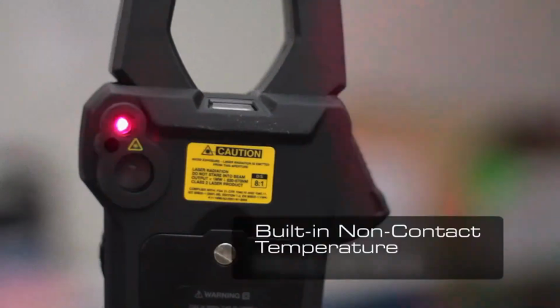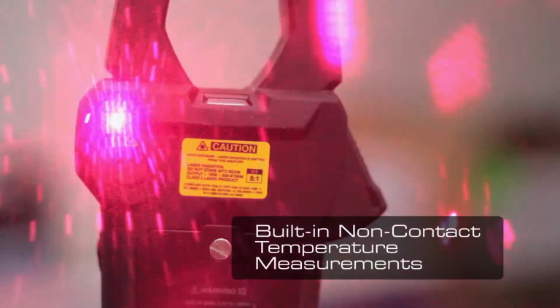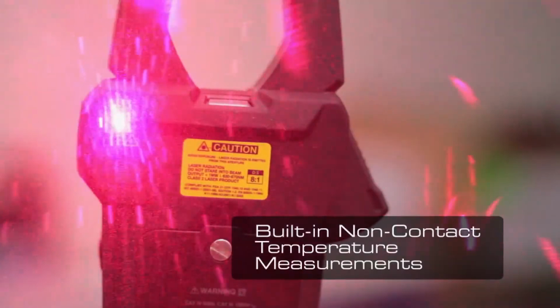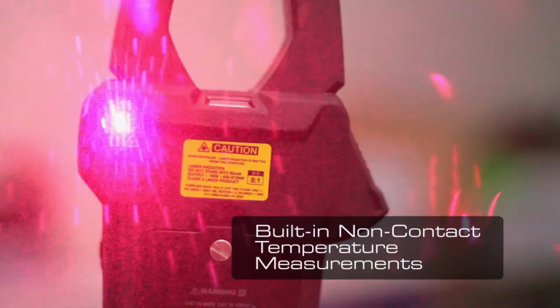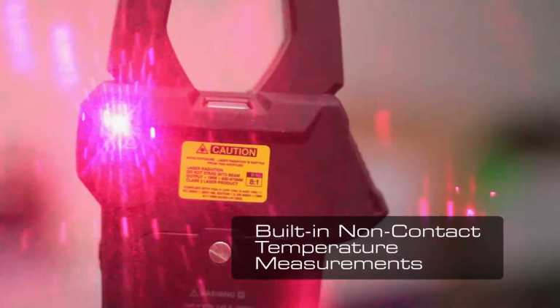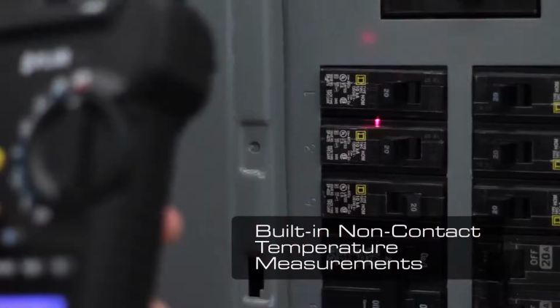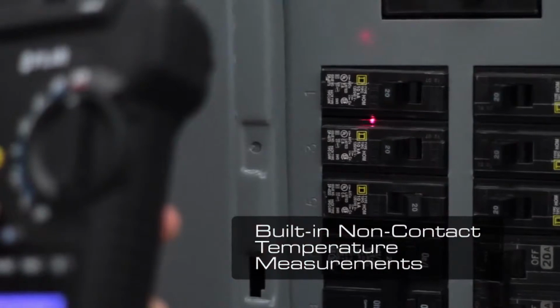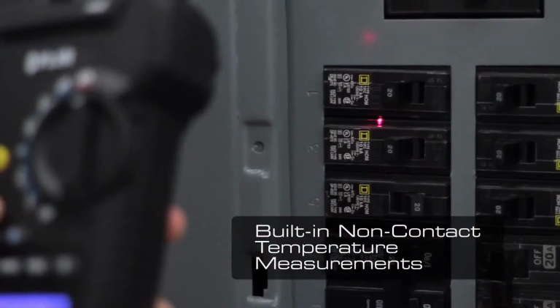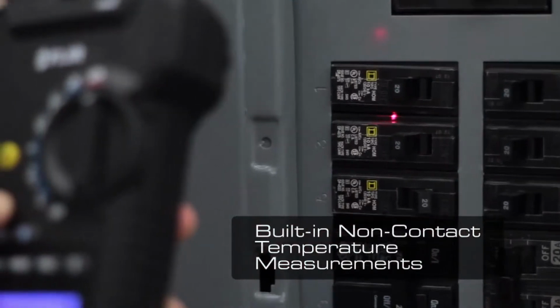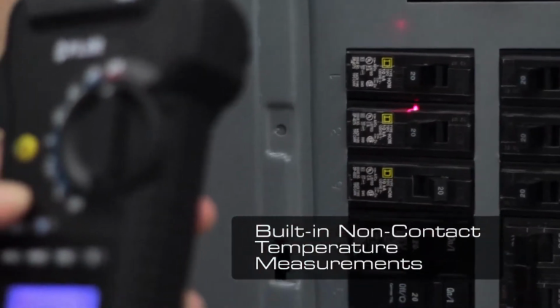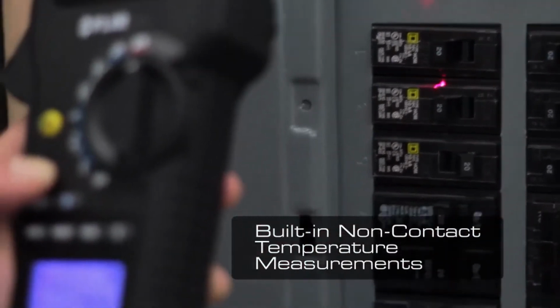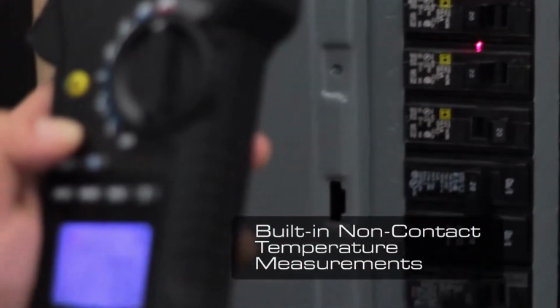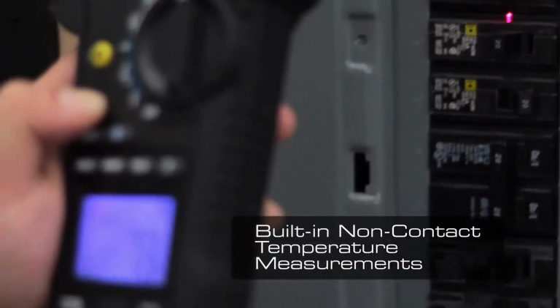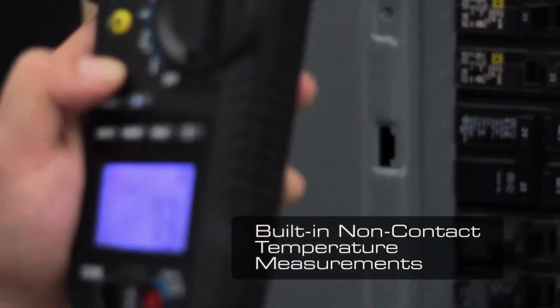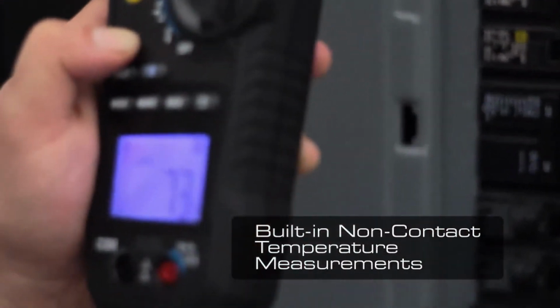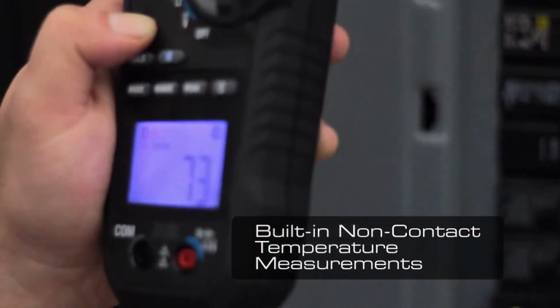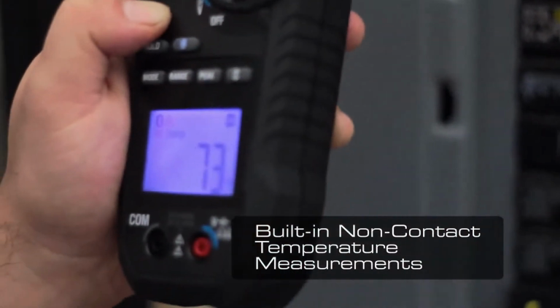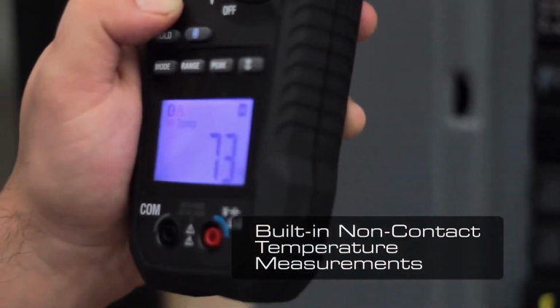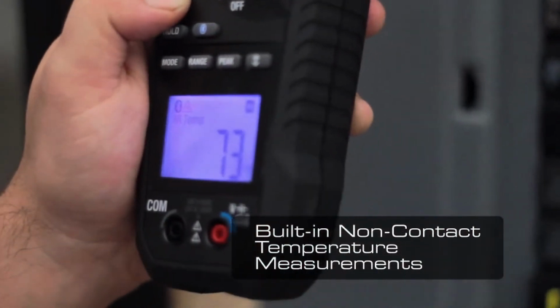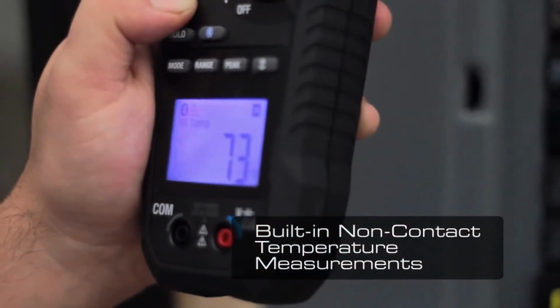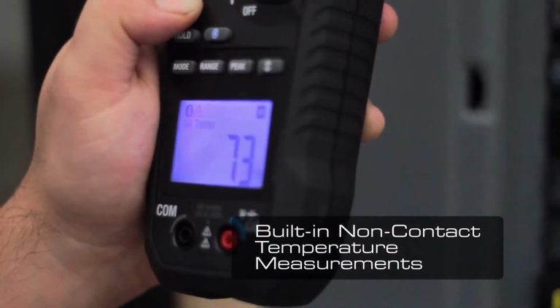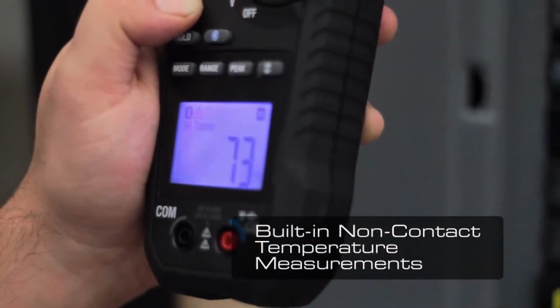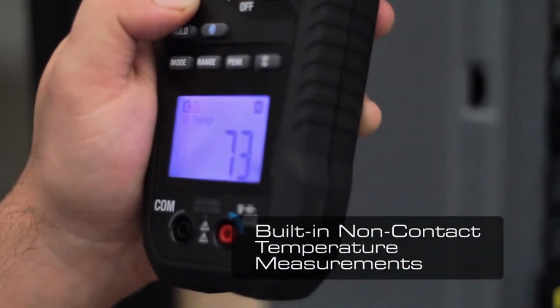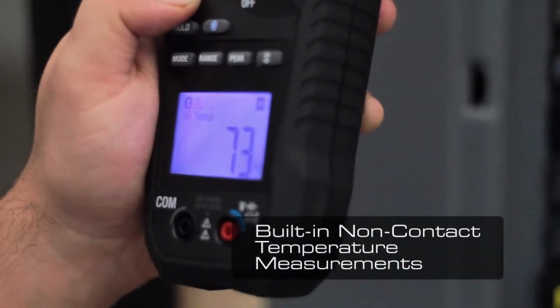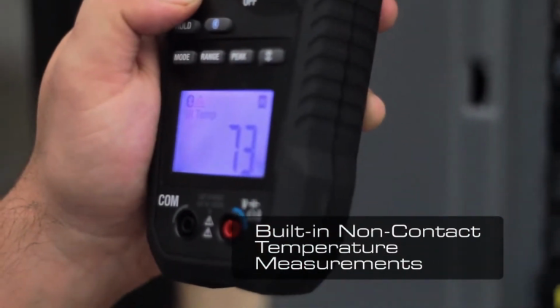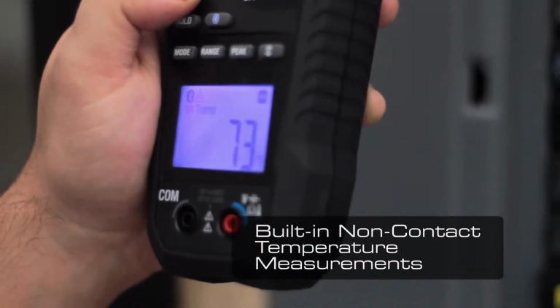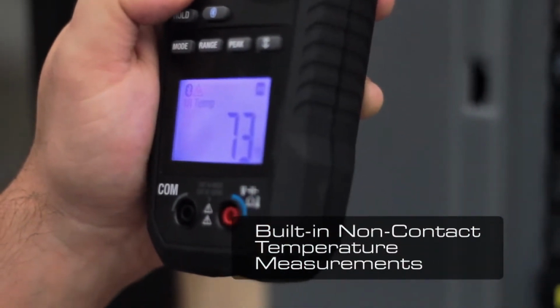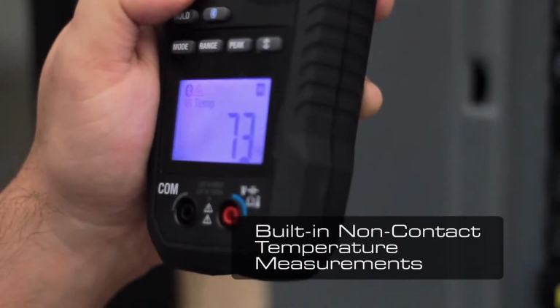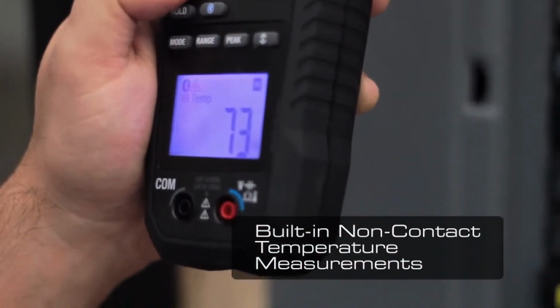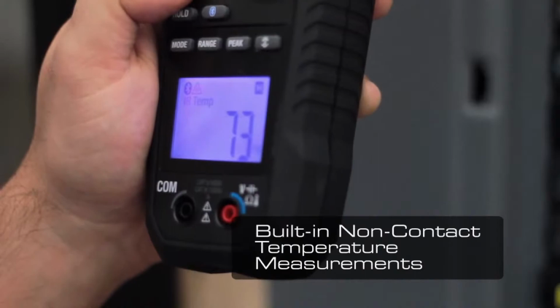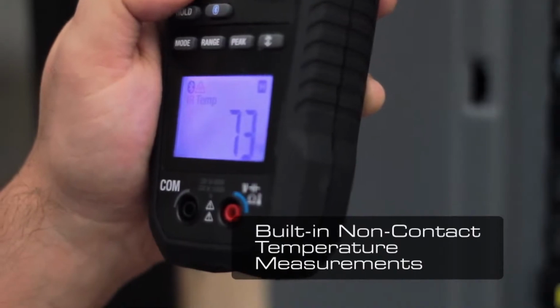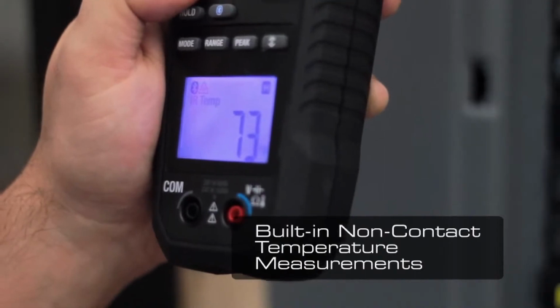The CM78 also features a built-in IR thermometer to quickly capture surface temperatures of vents, equipment and motors.